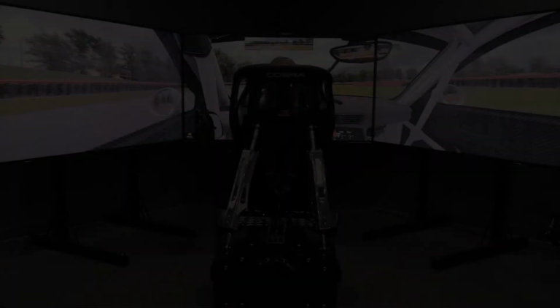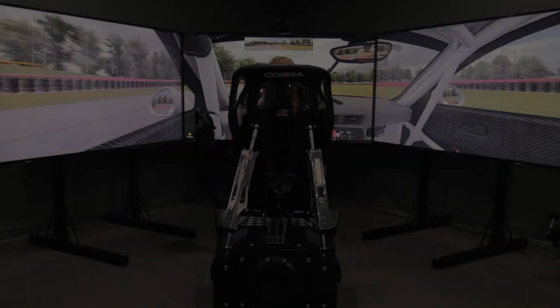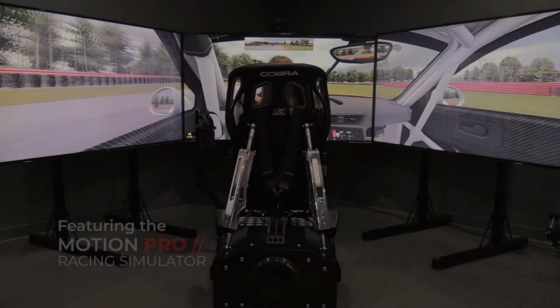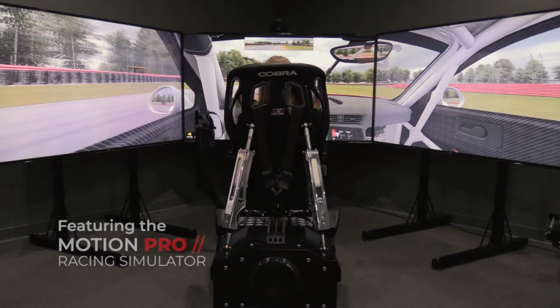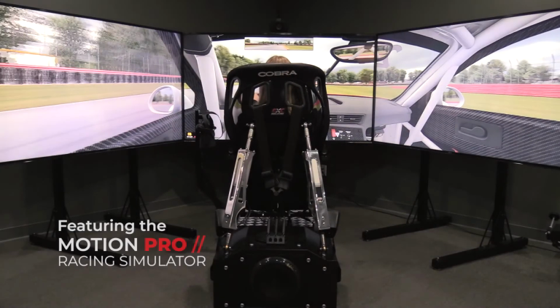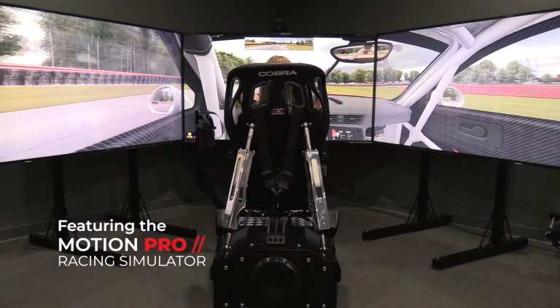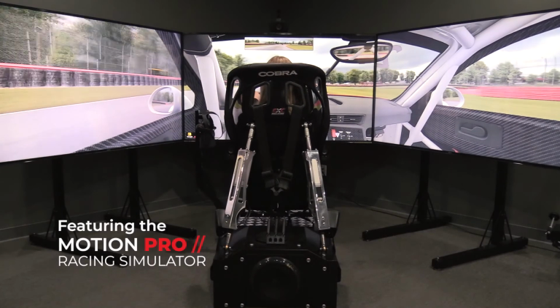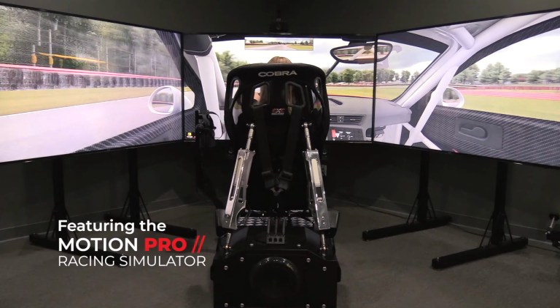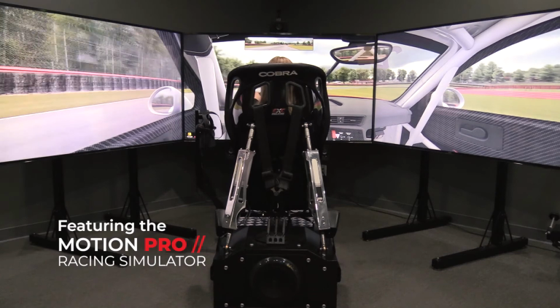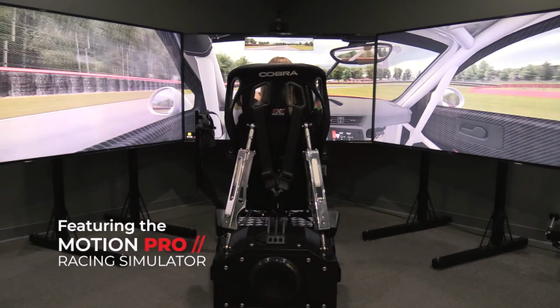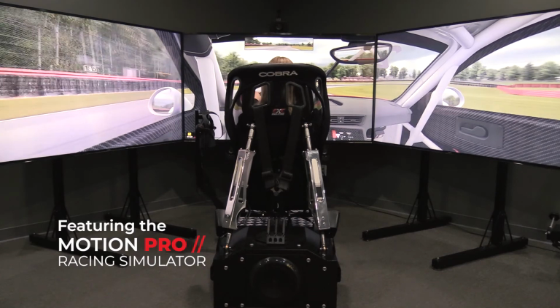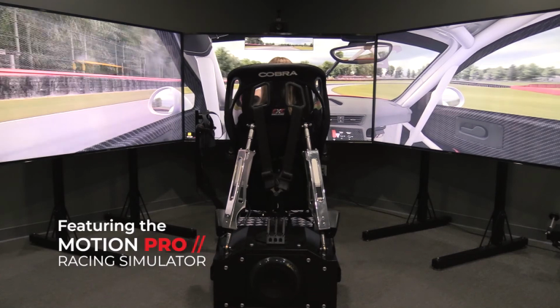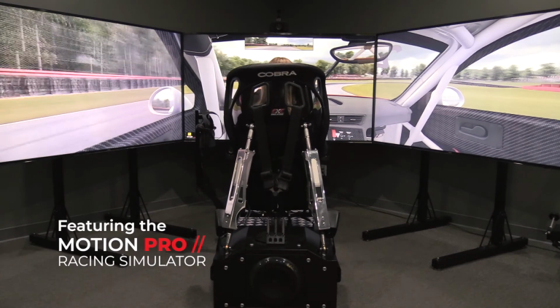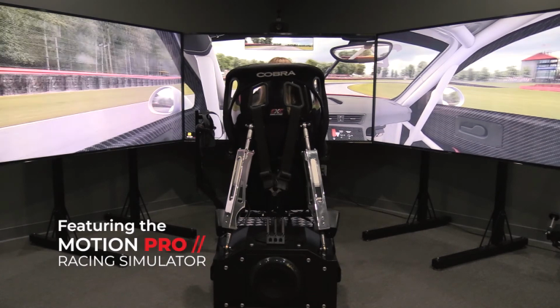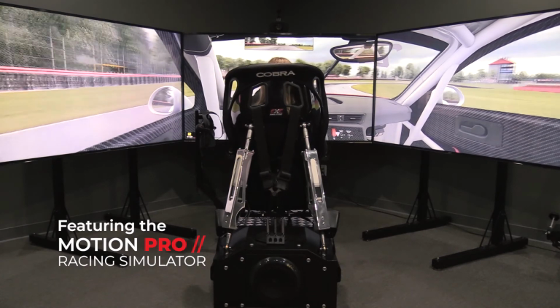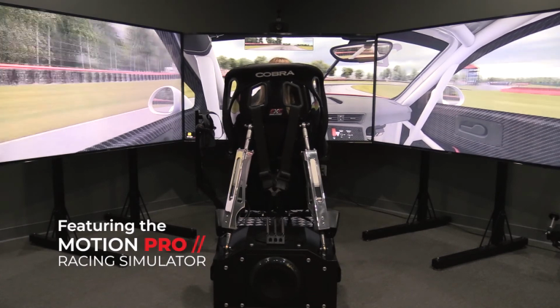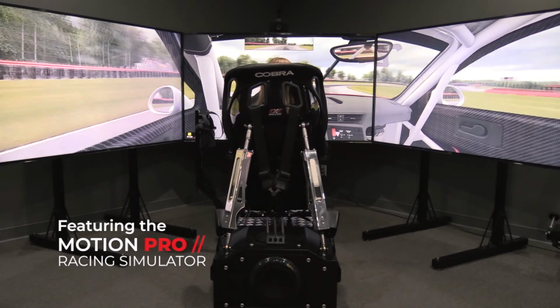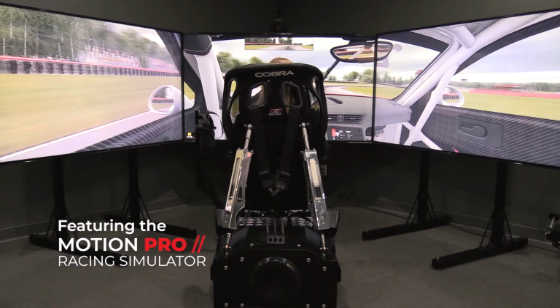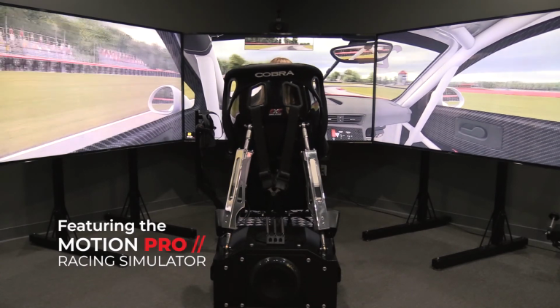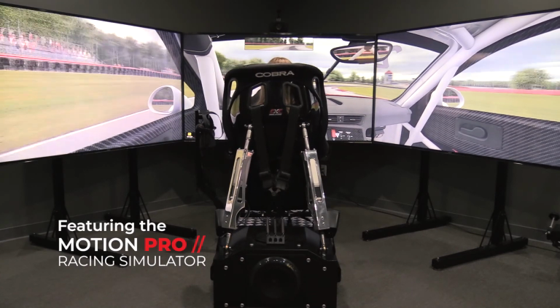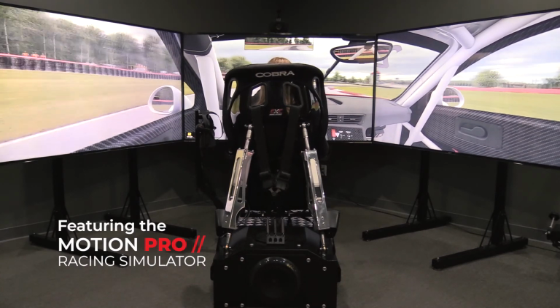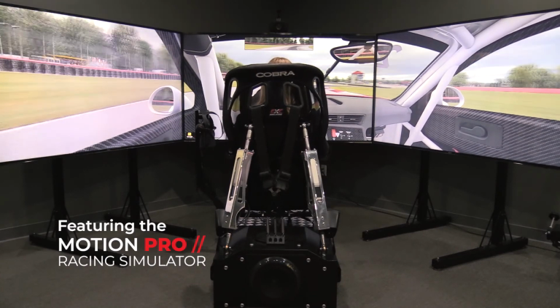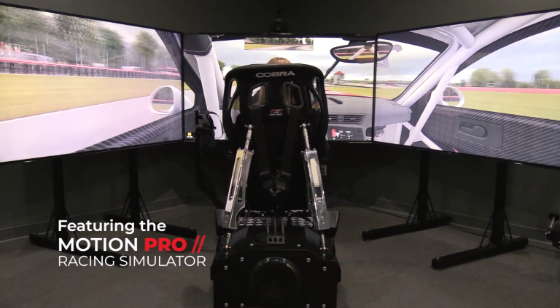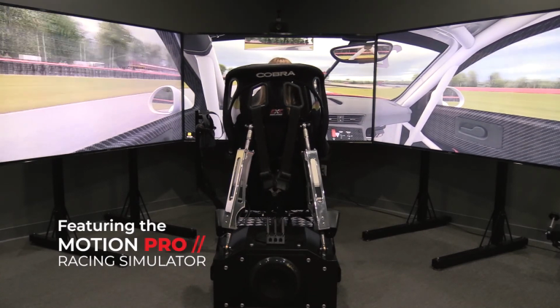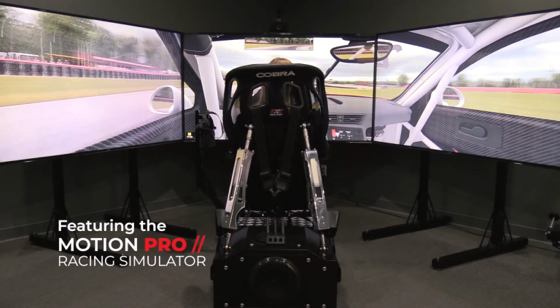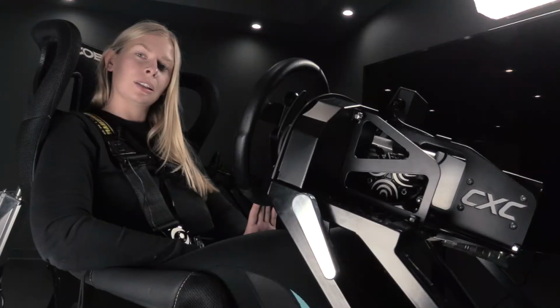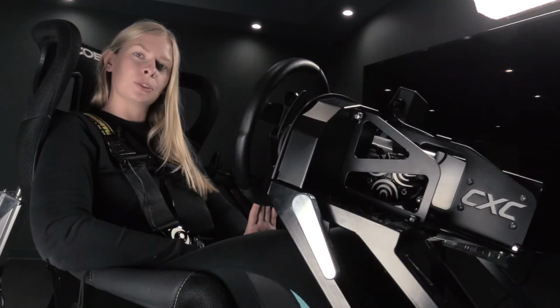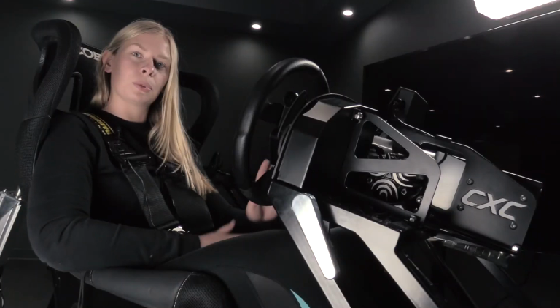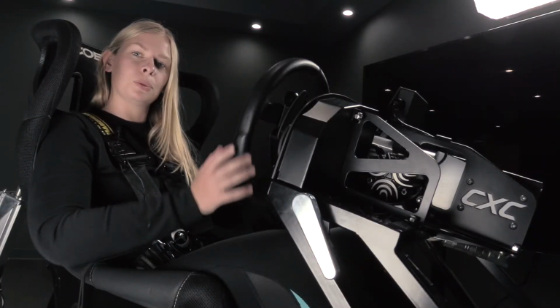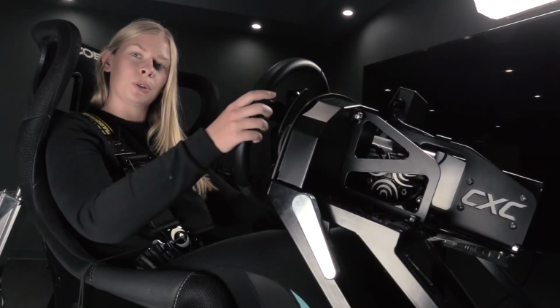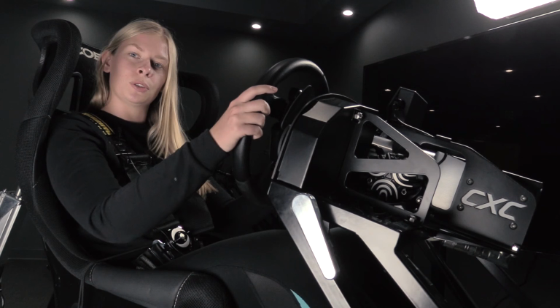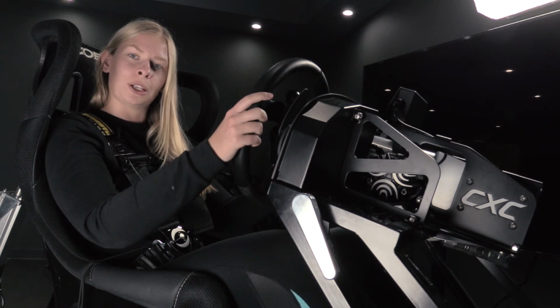I'm here today at CXC Simulations to be practicing with Mid Ohio. We're using the Motion Pro 2 and that's what I'm going to be showing you right now.